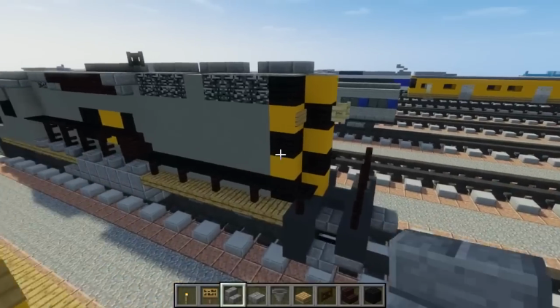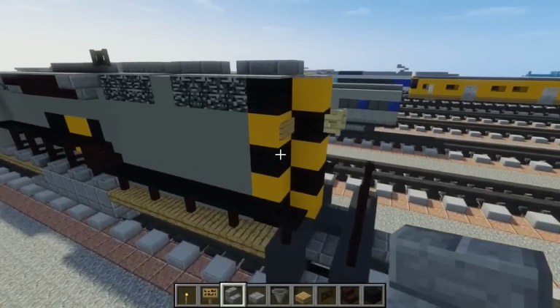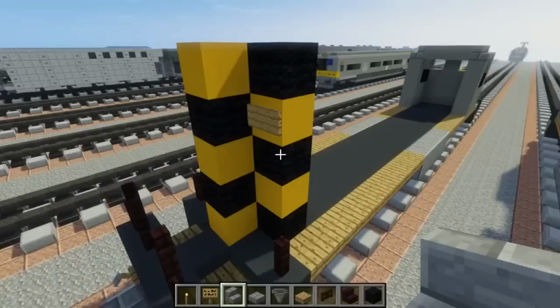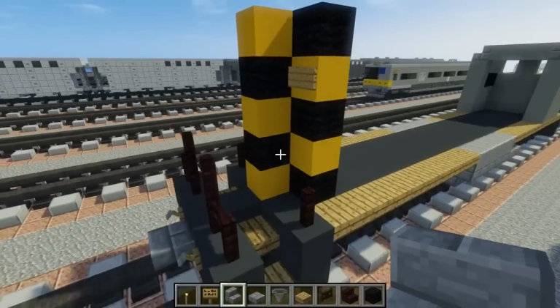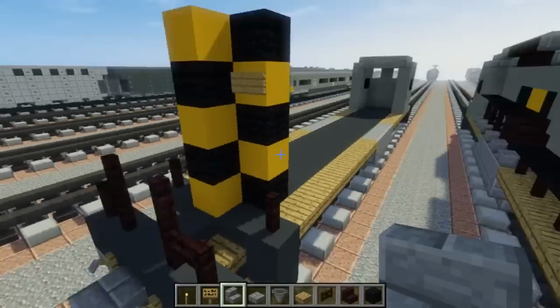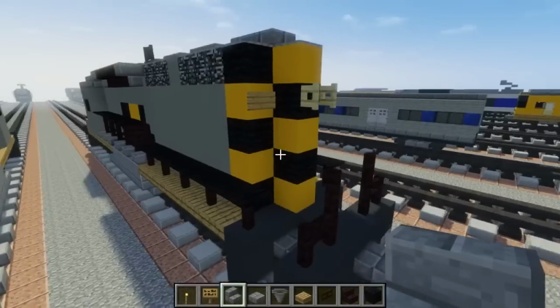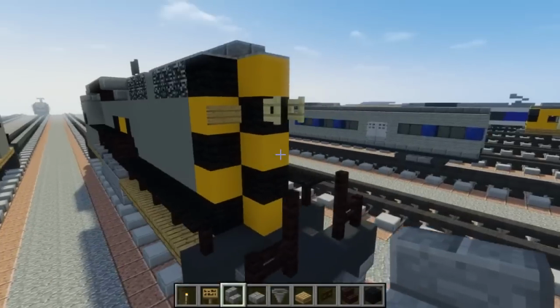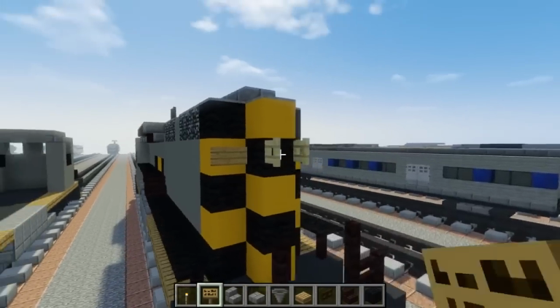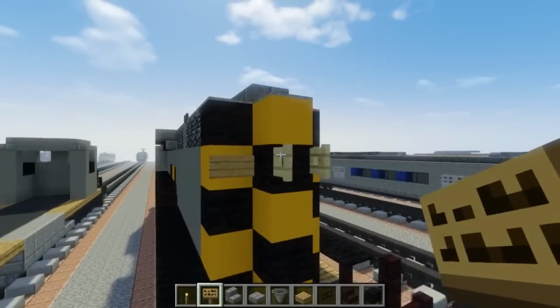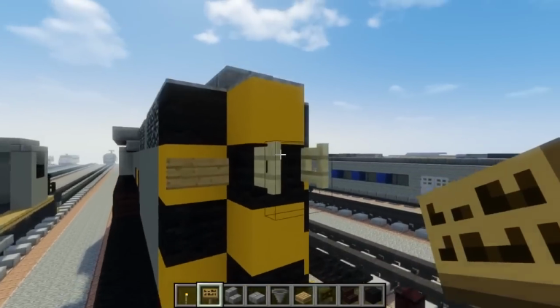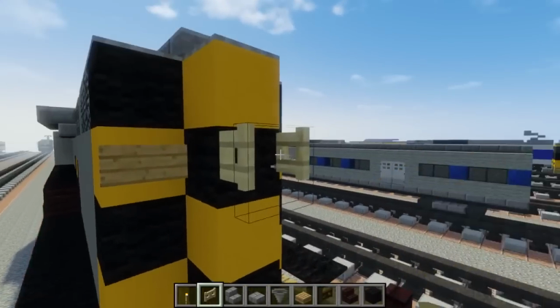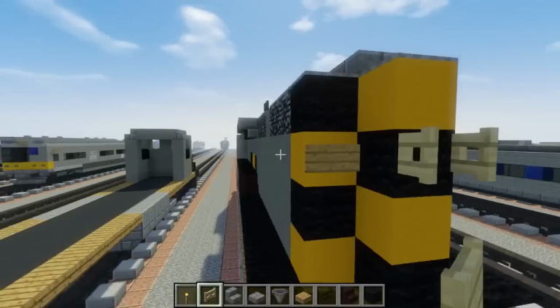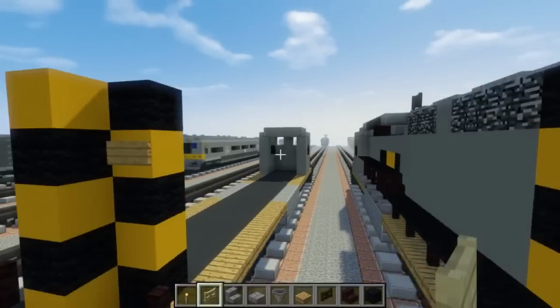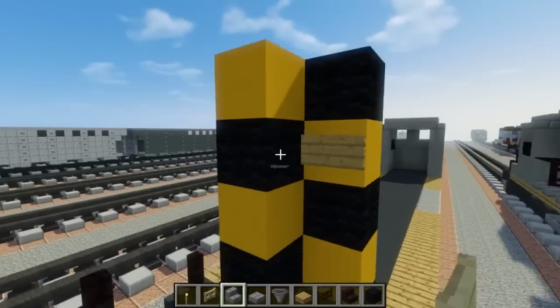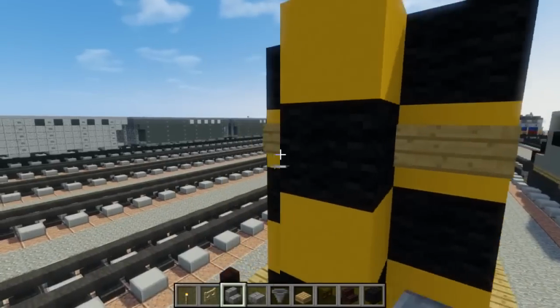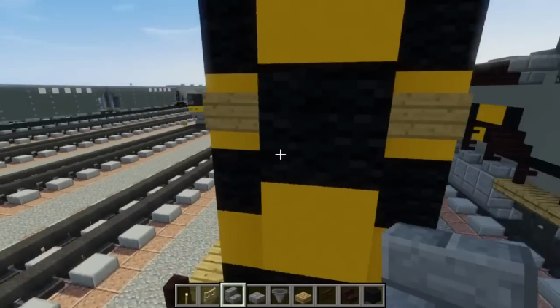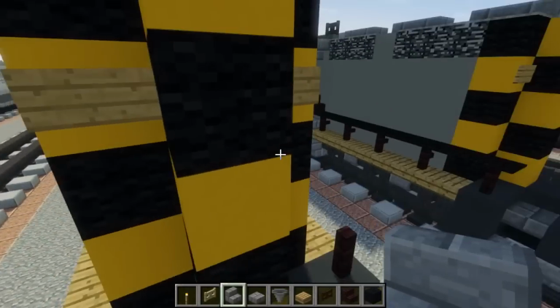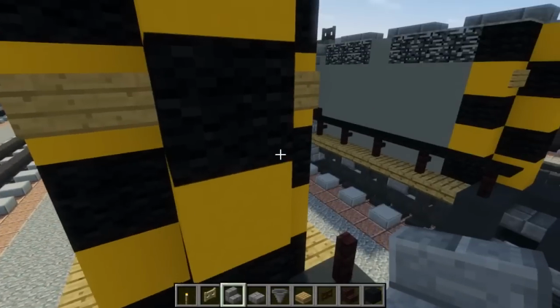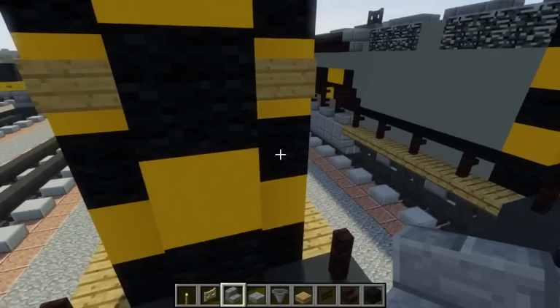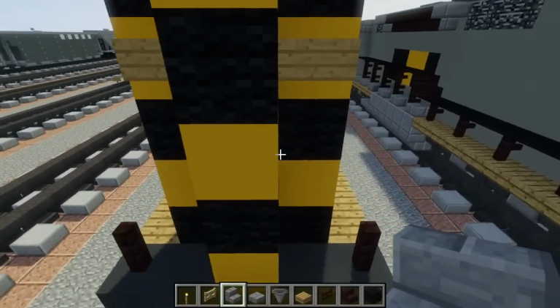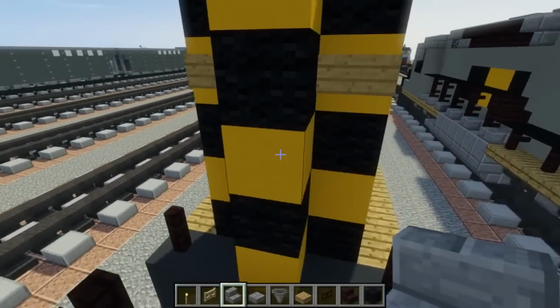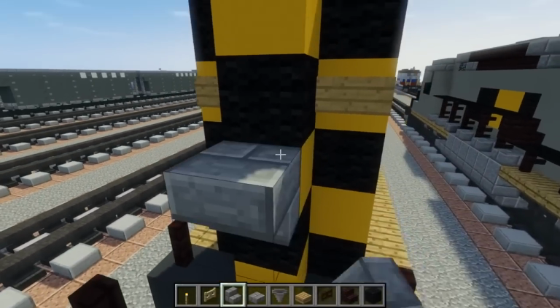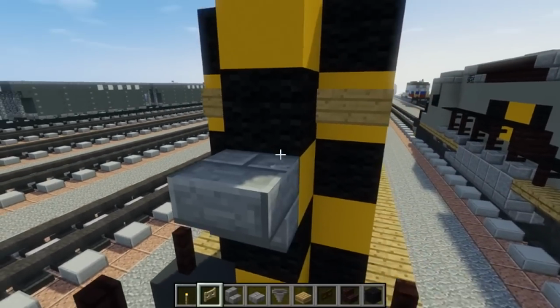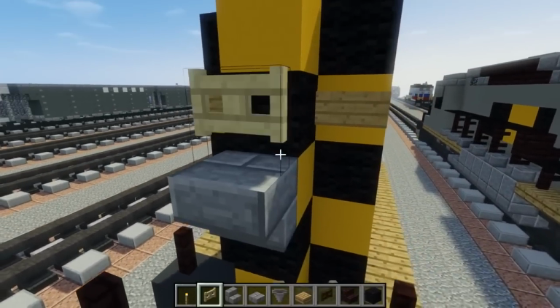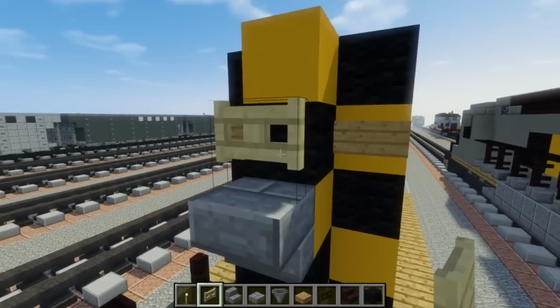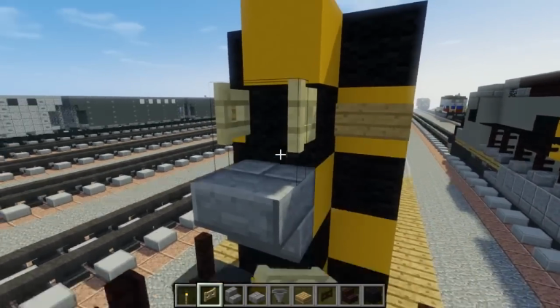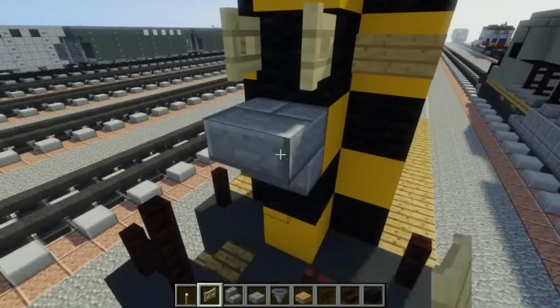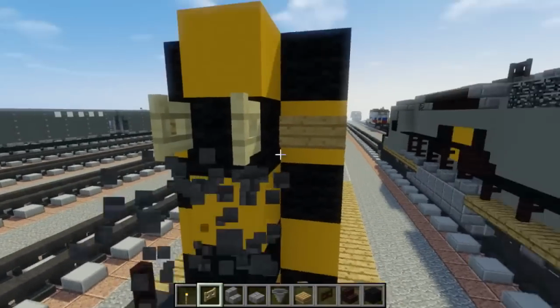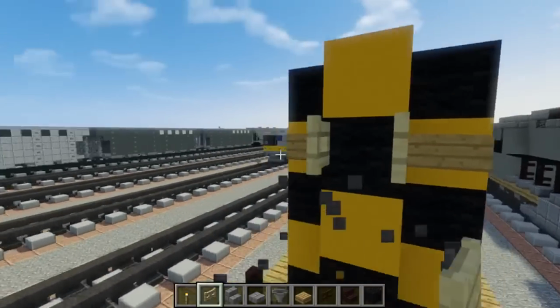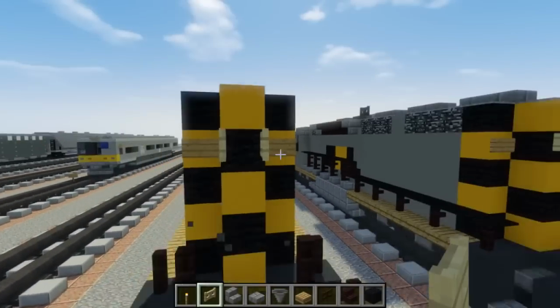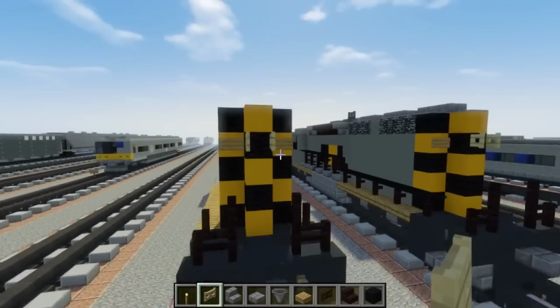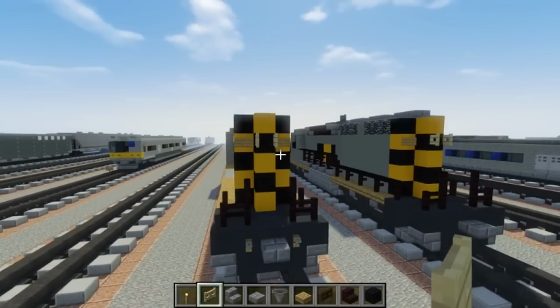We're also going to add a twin light, which is a birch open fence gate right in the middle of these number plates.